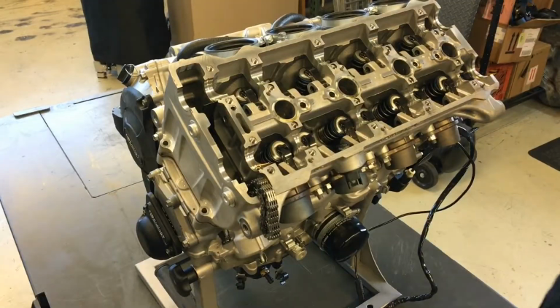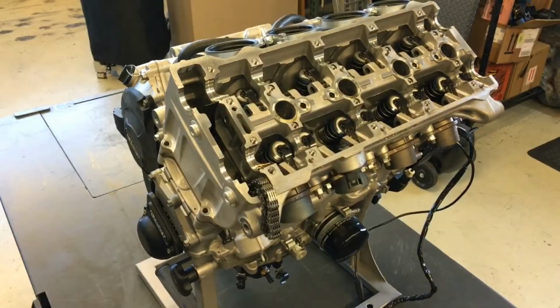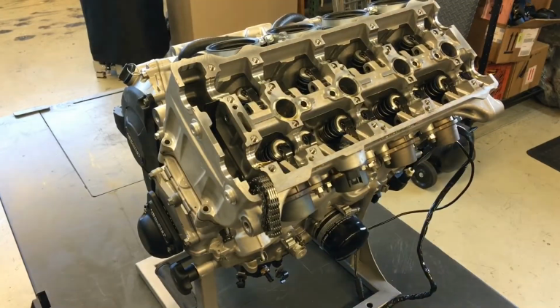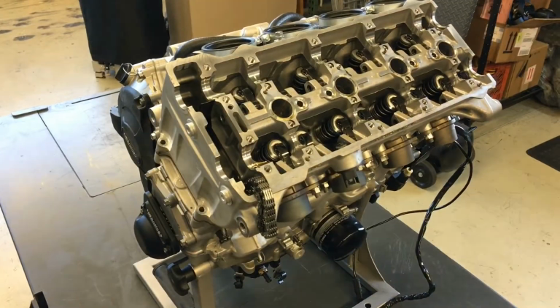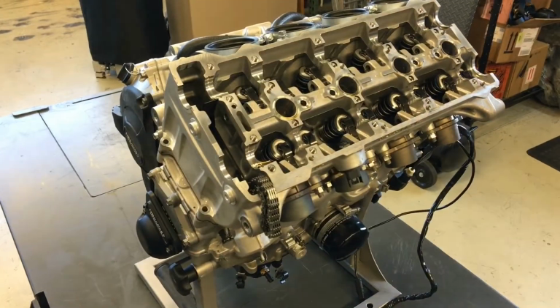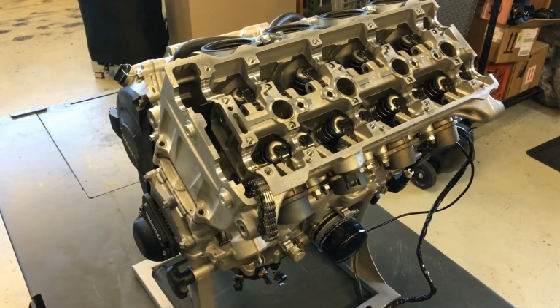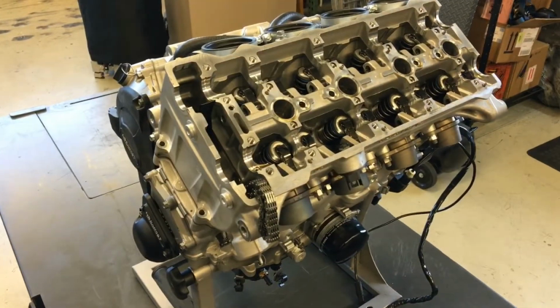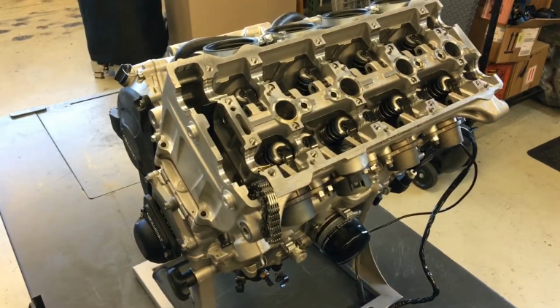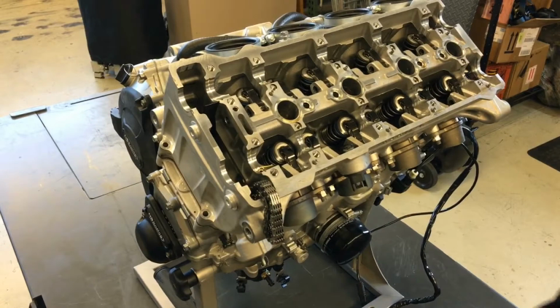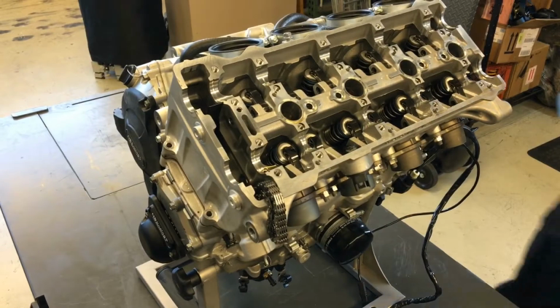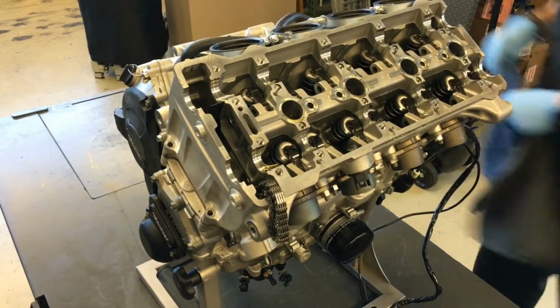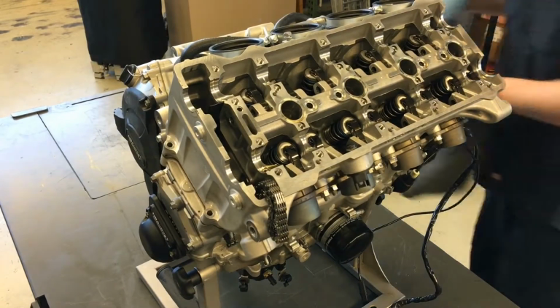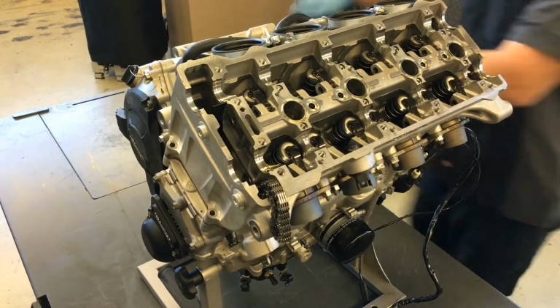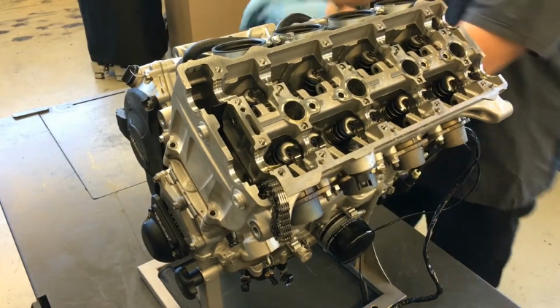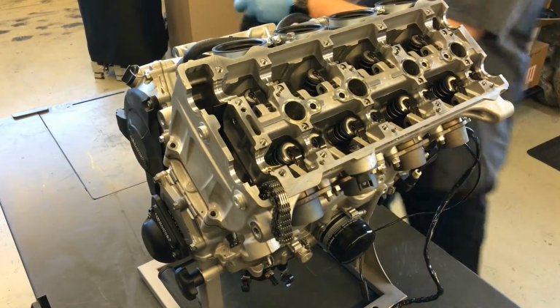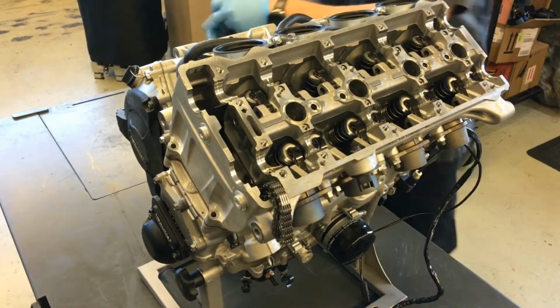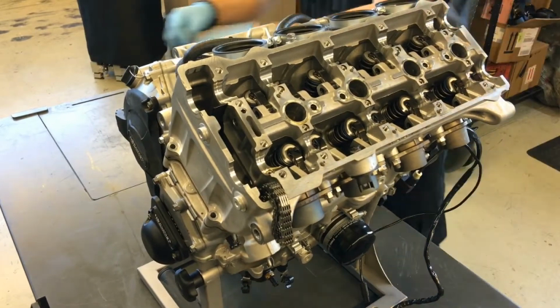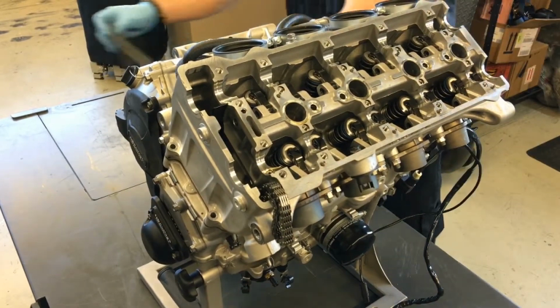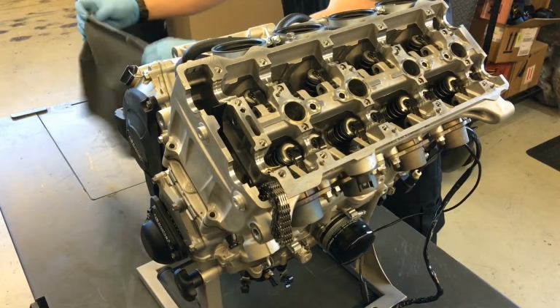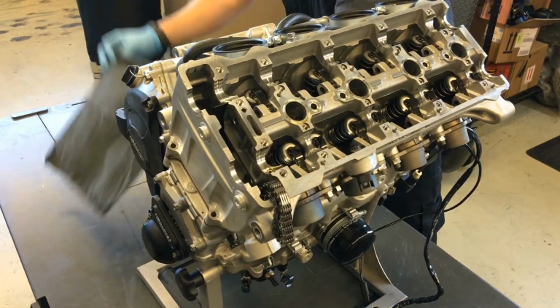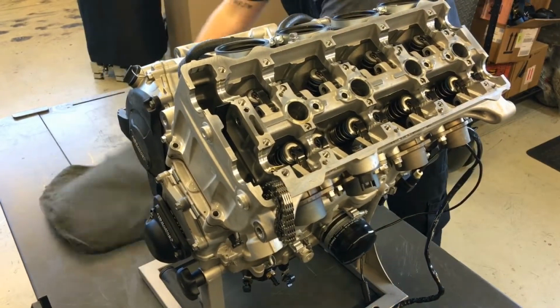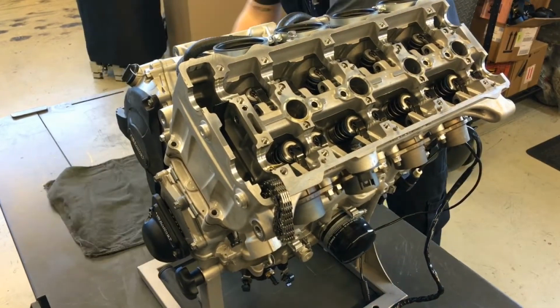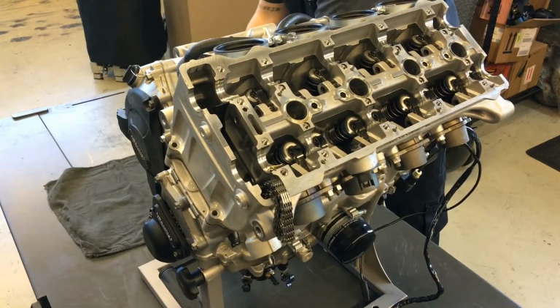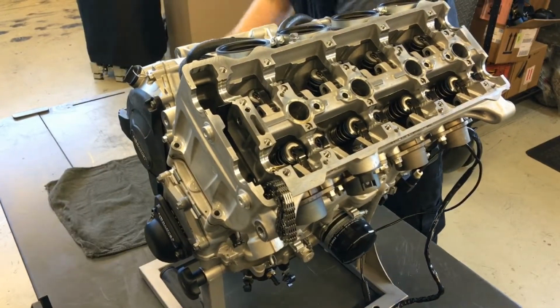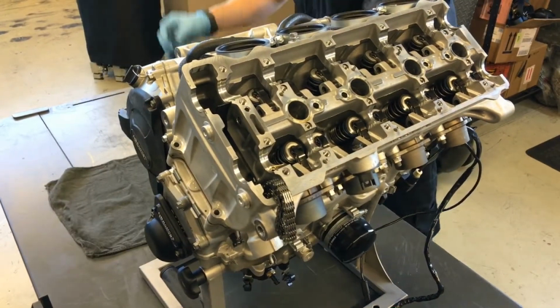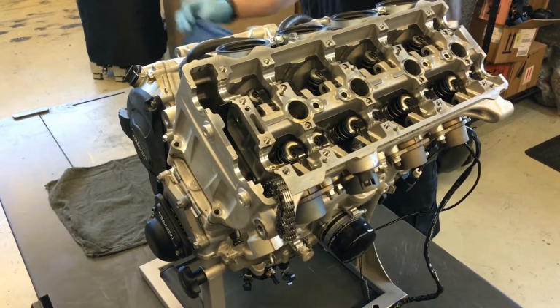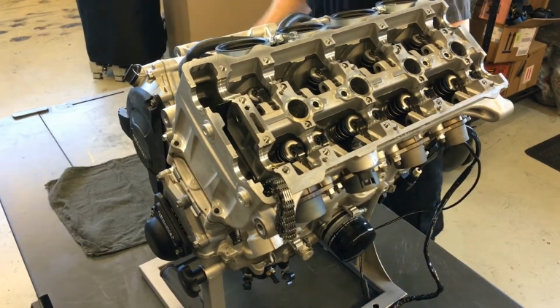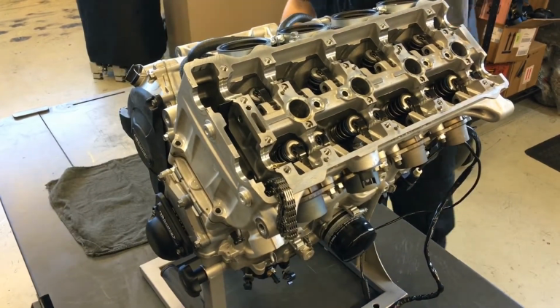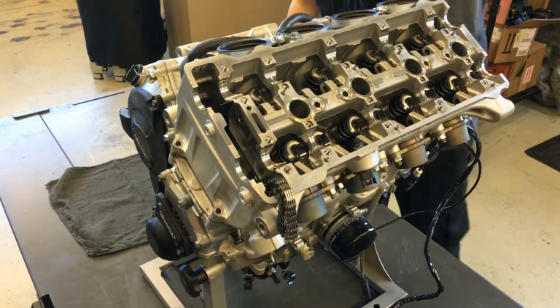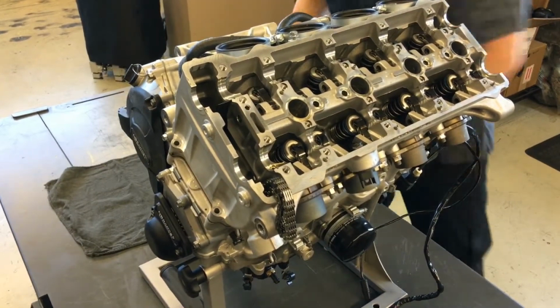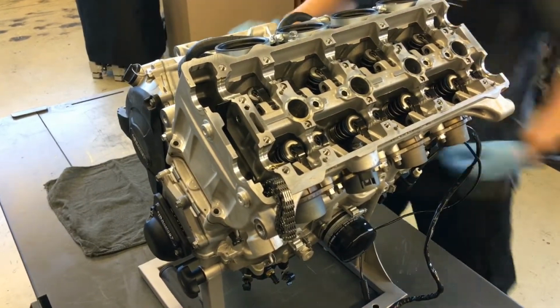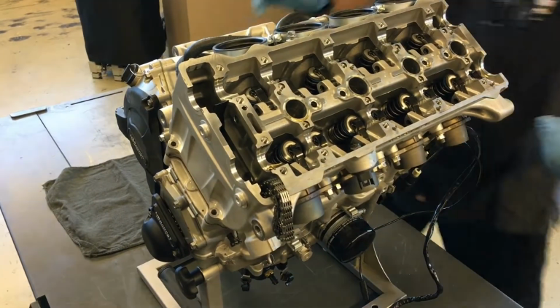Okay, so let's go ahead and lift that head off, Zach, and see what we find. Cross our fingers there's no dirt in the cylinder, huh?